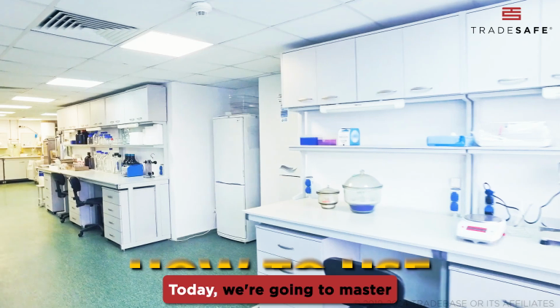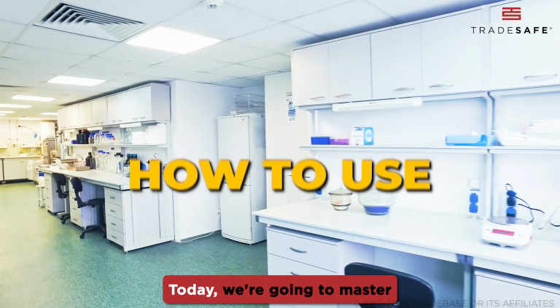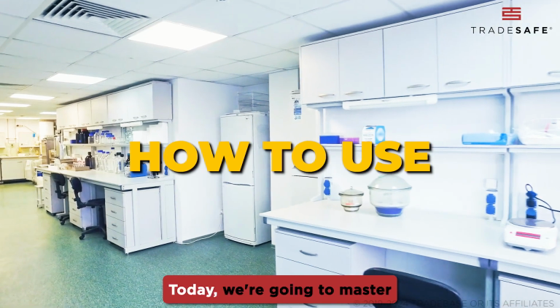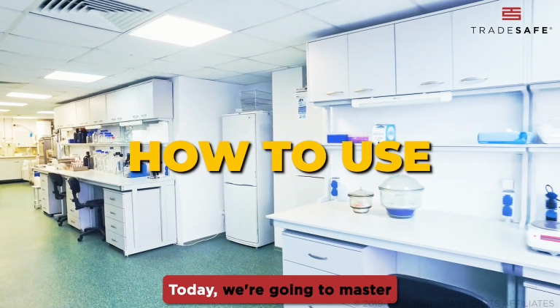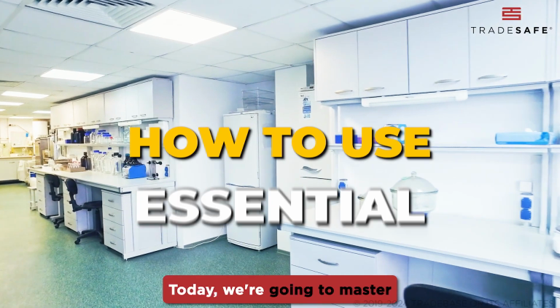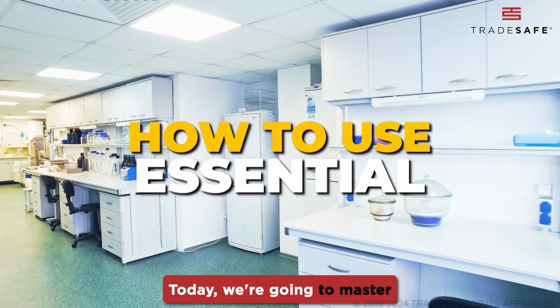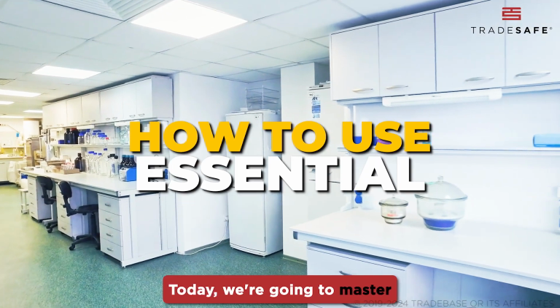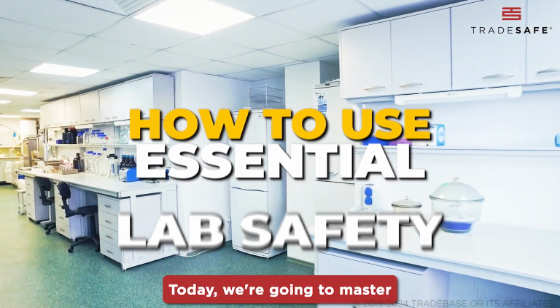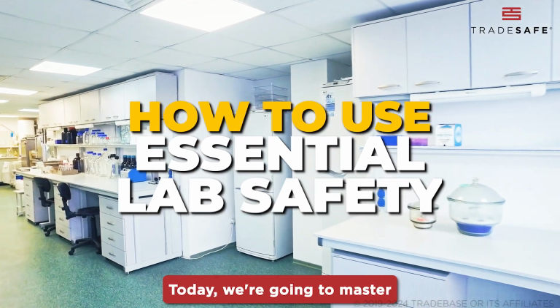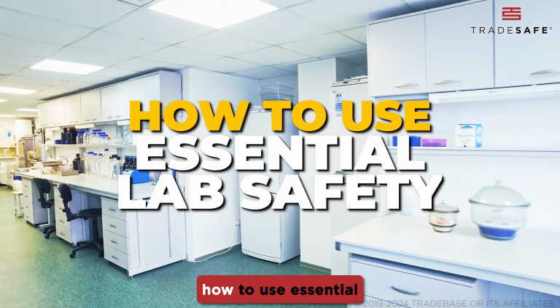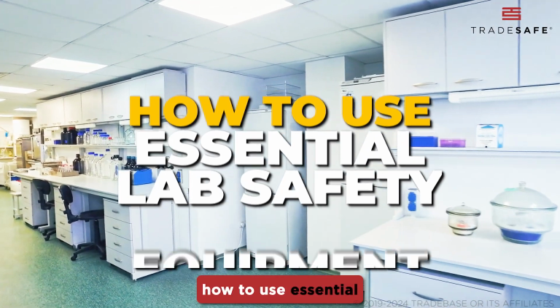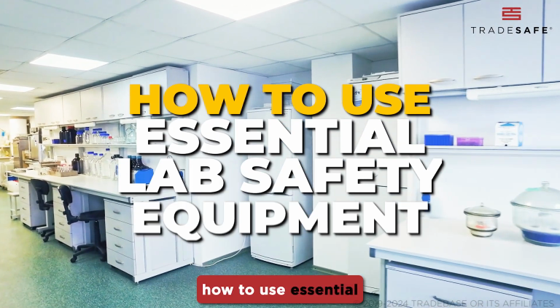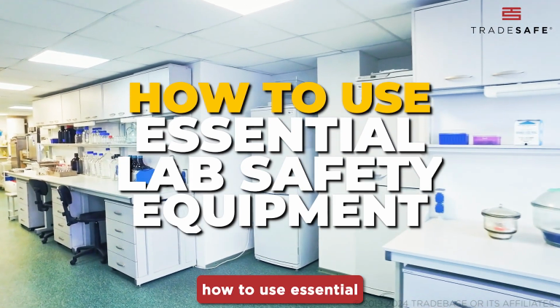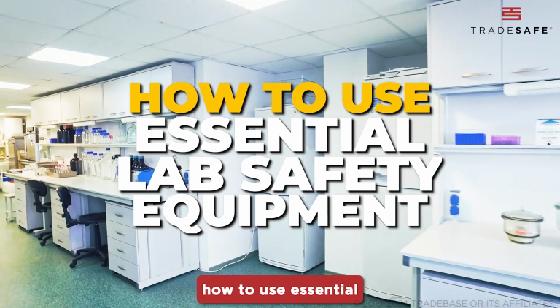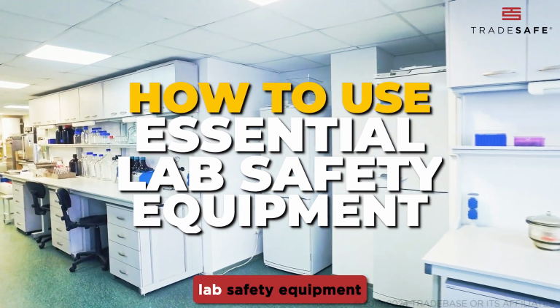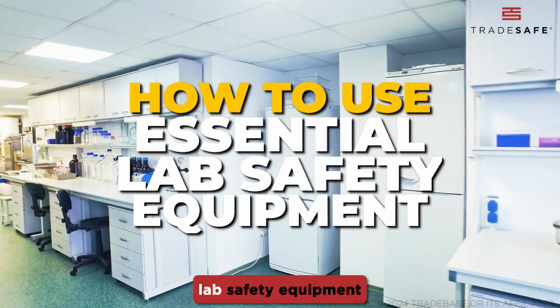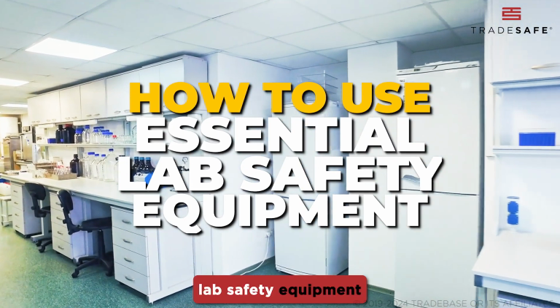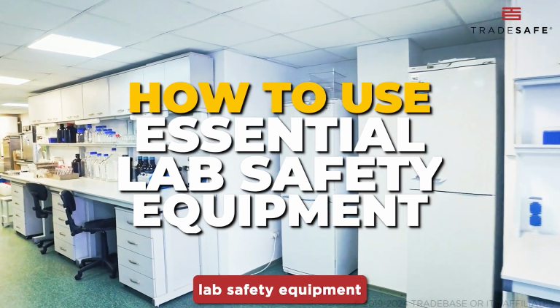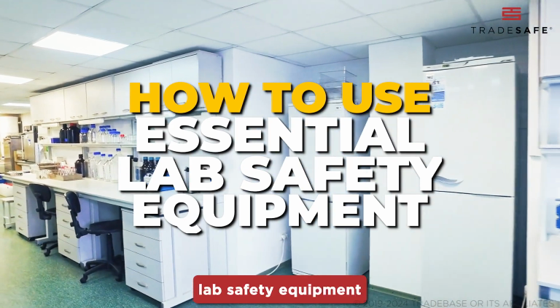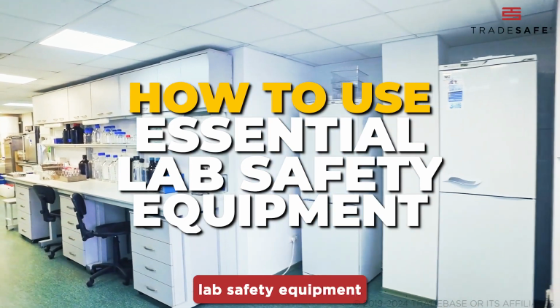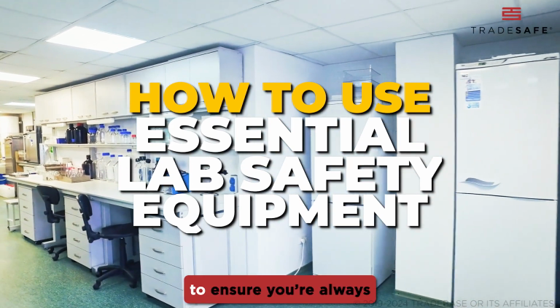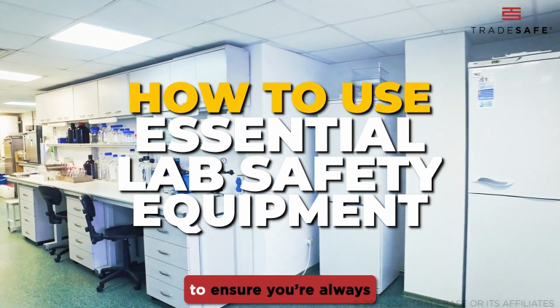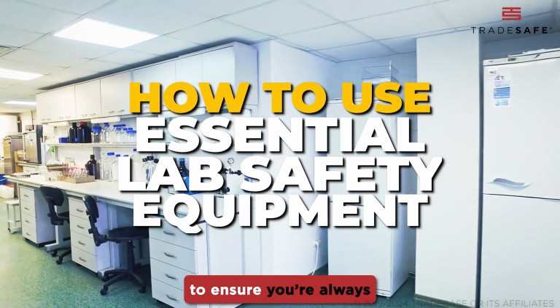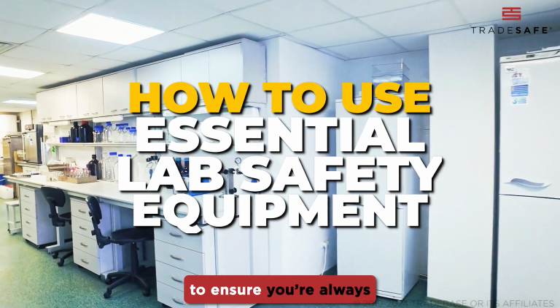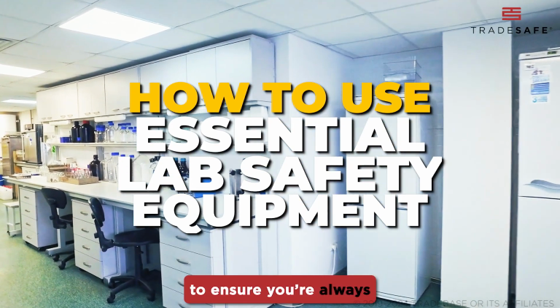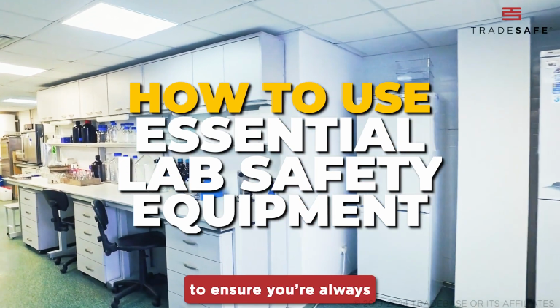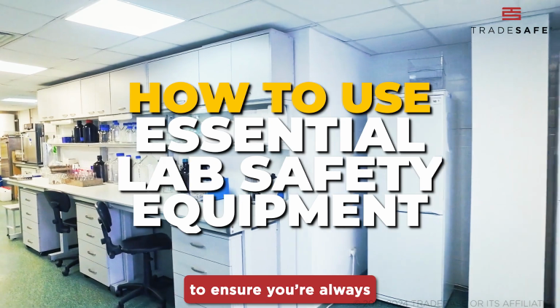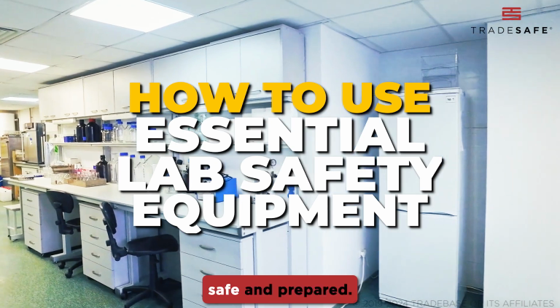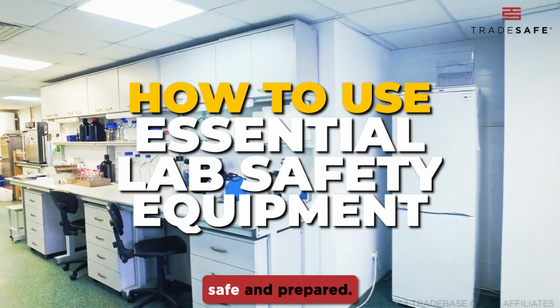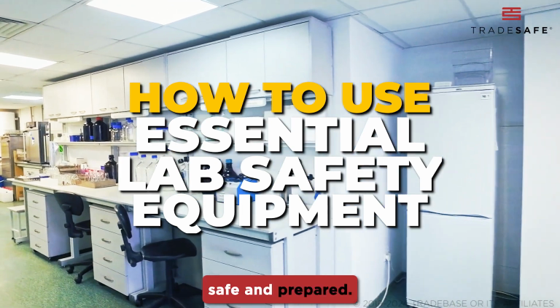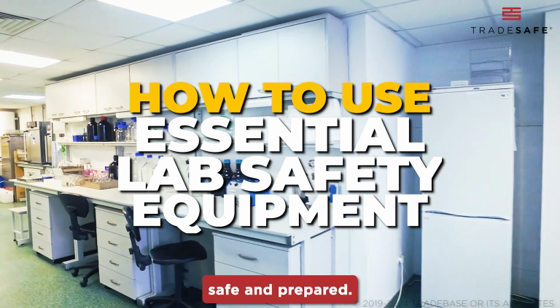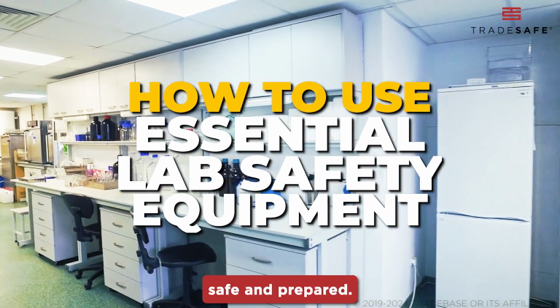Today, we're going to master how to use essential lab safety equipment to ensure you're always safe and prepared.